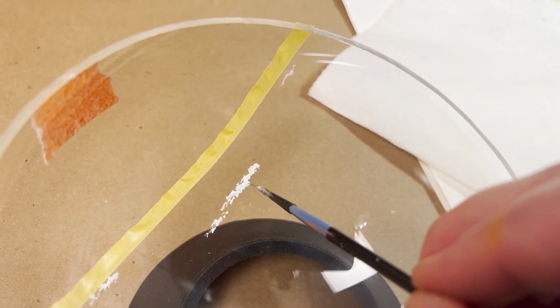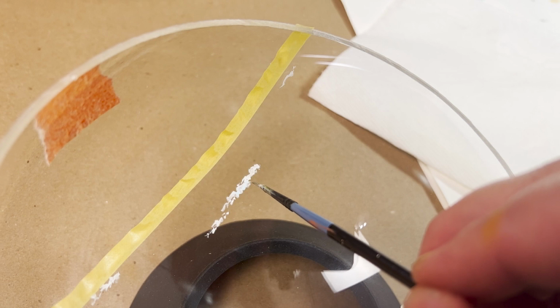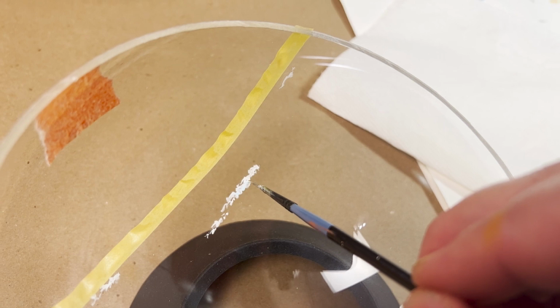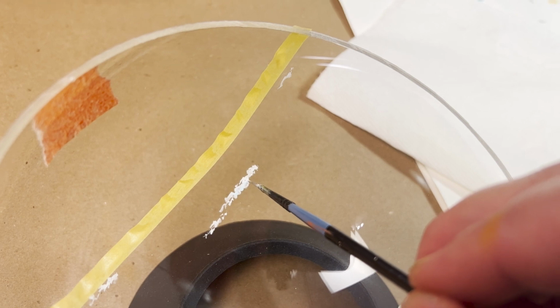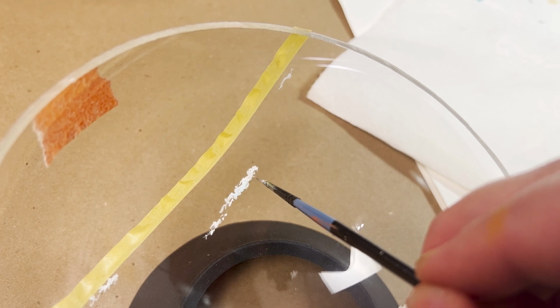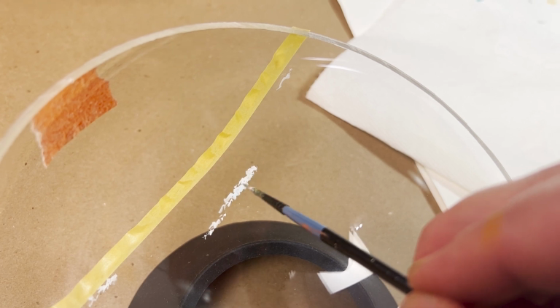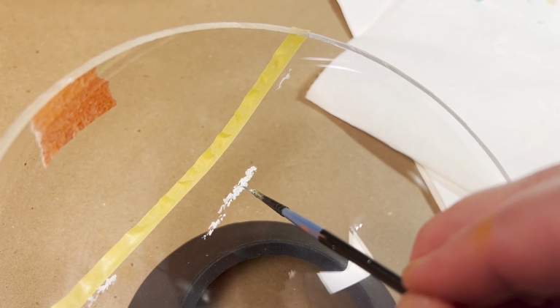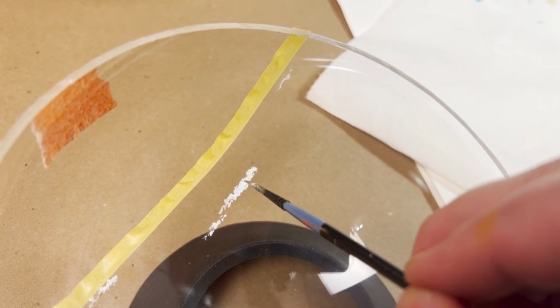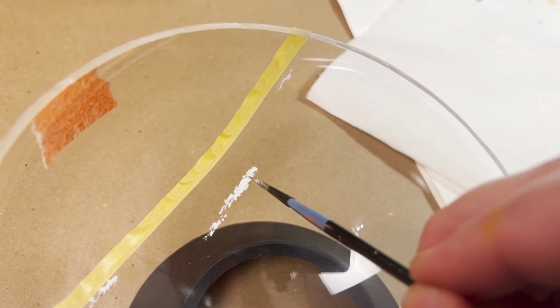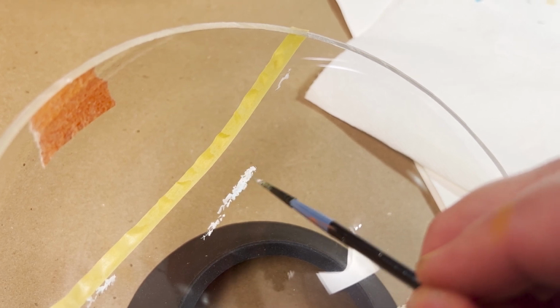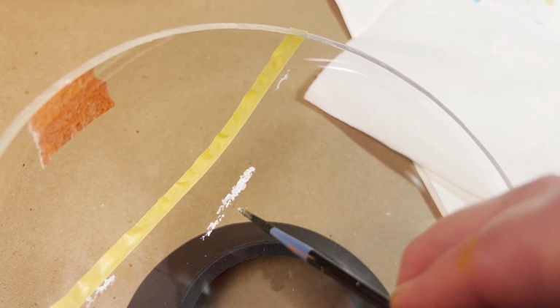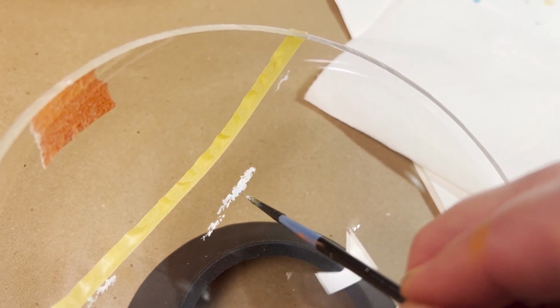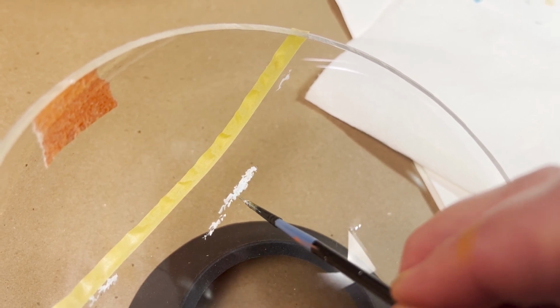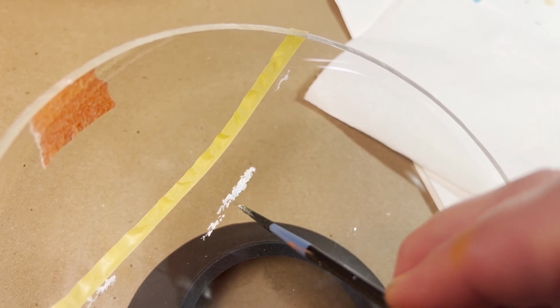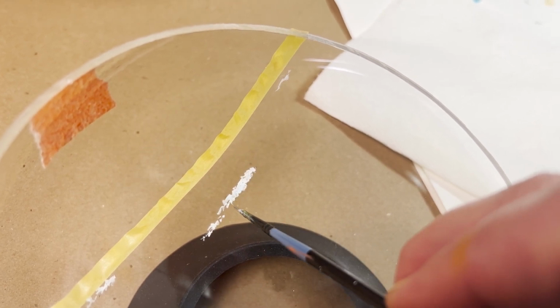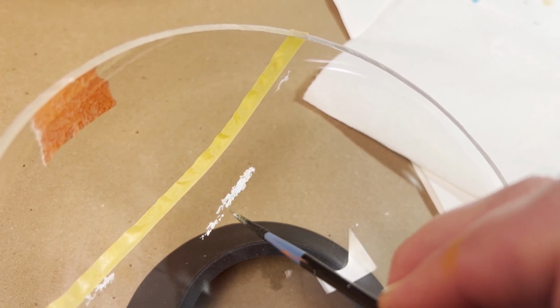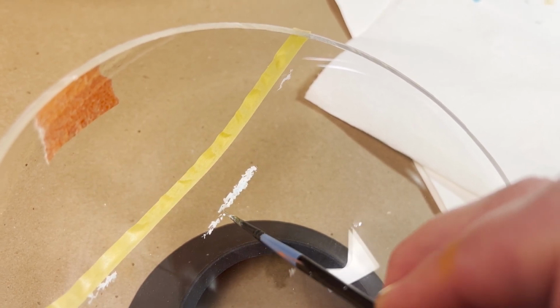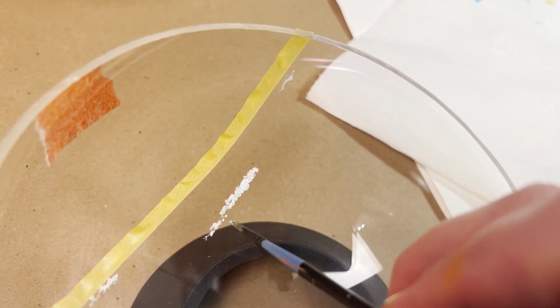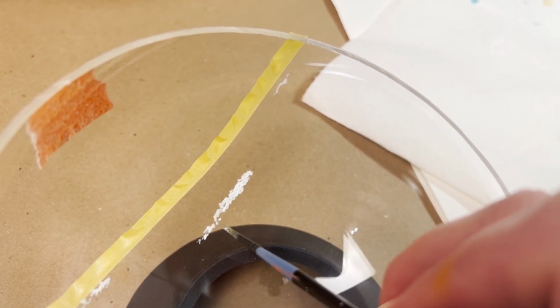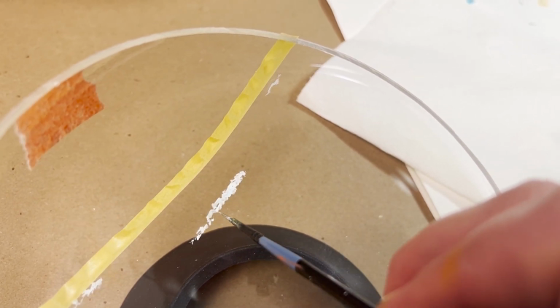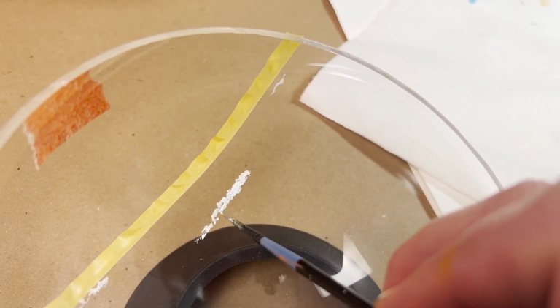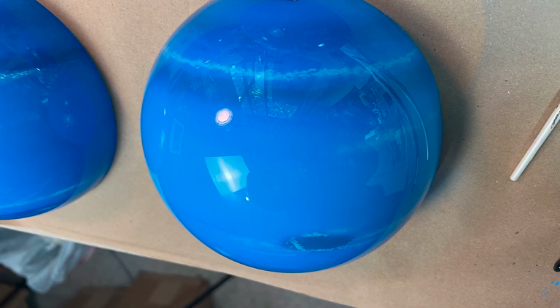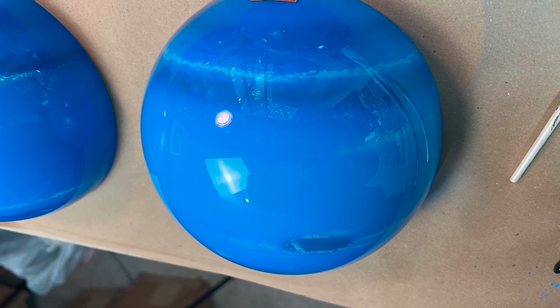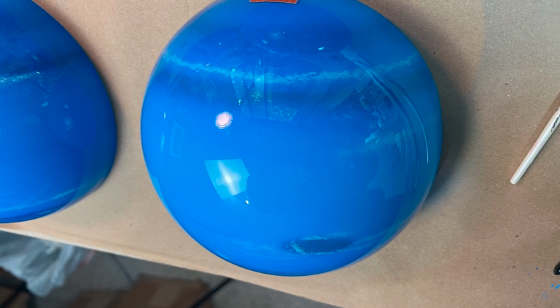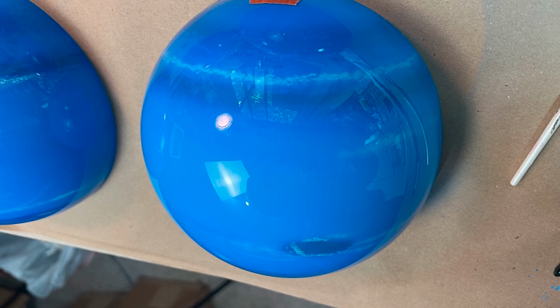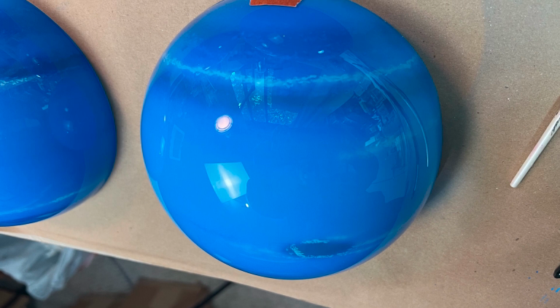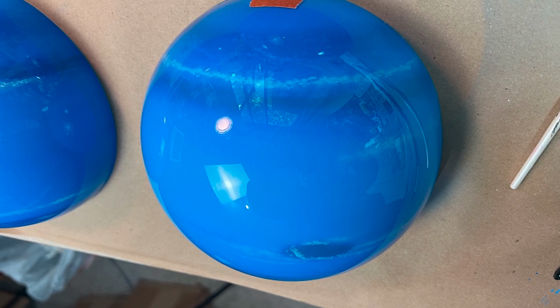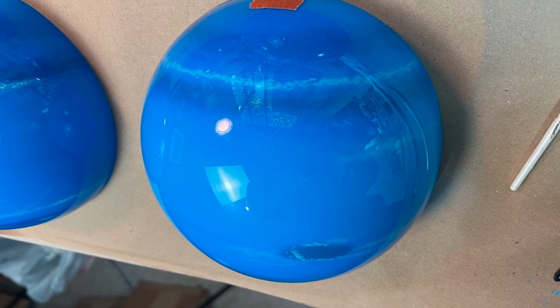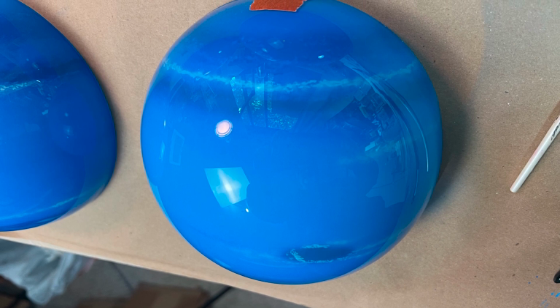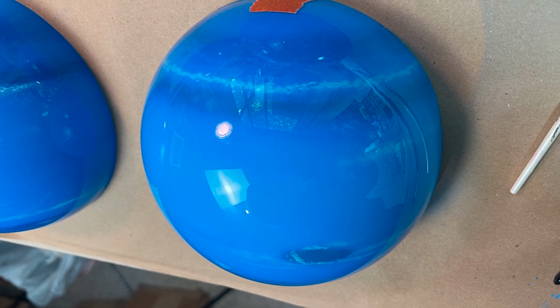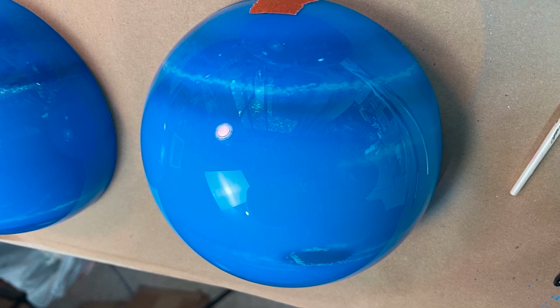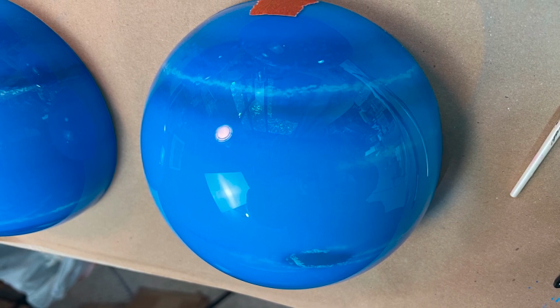From there, I would airbrush in the remaining layers, like in the case of Neptune here, with the beautiful blues to complete the planet.